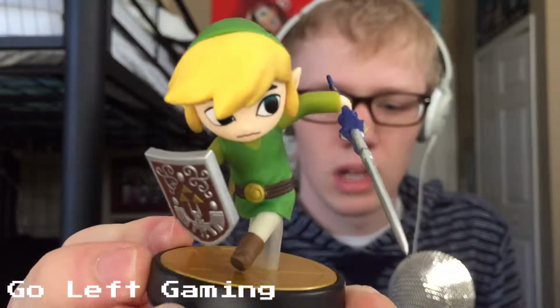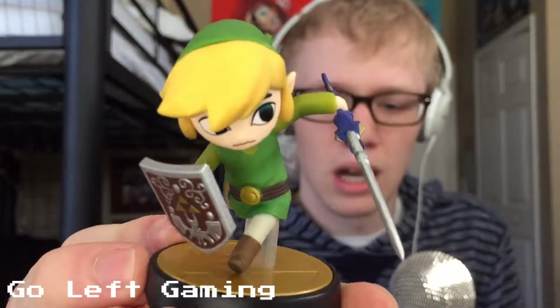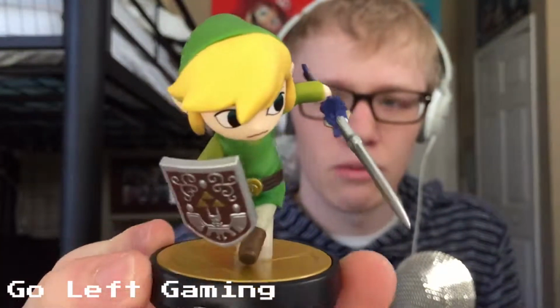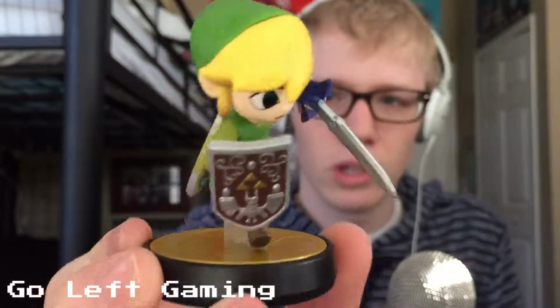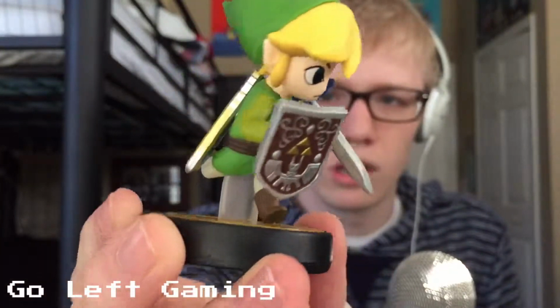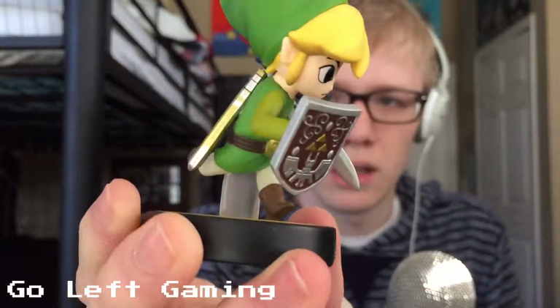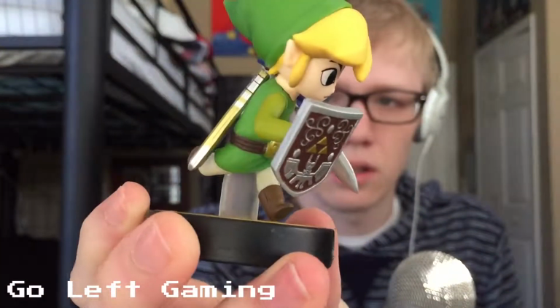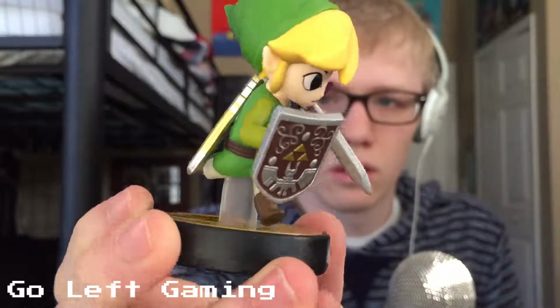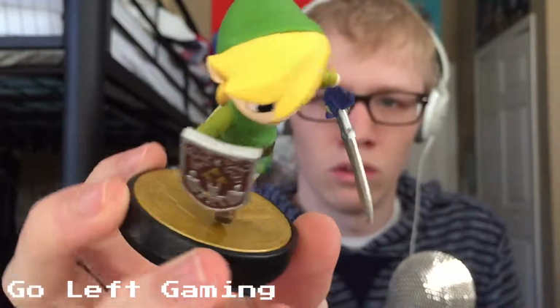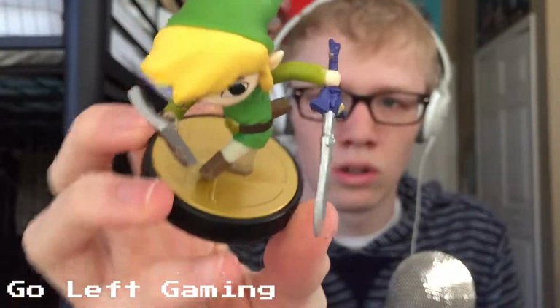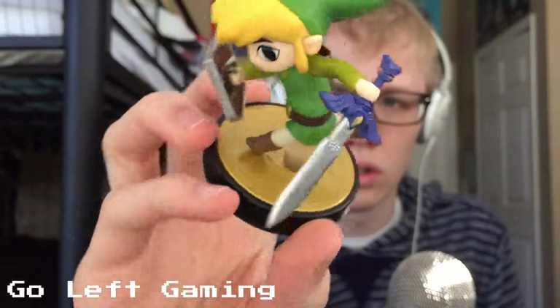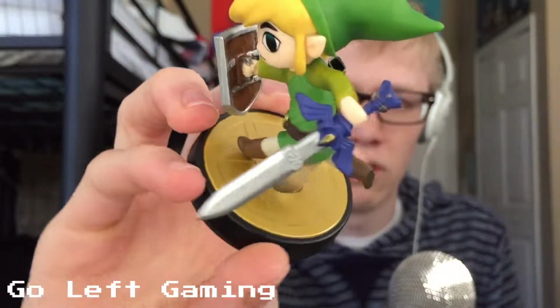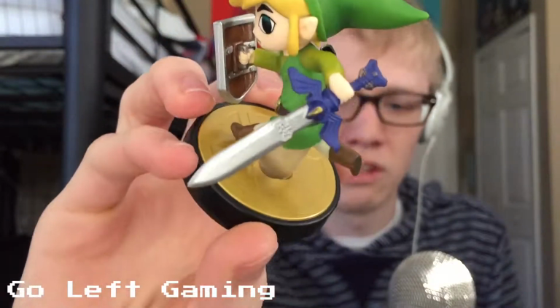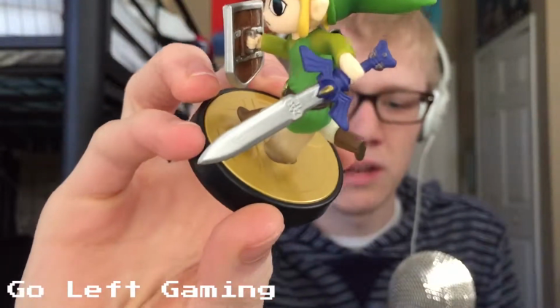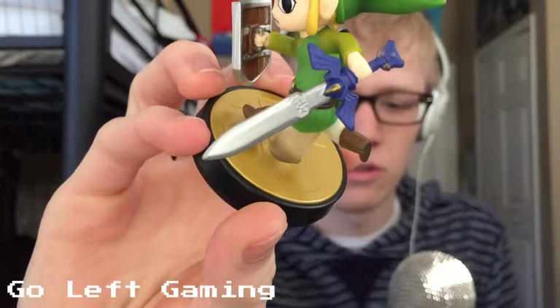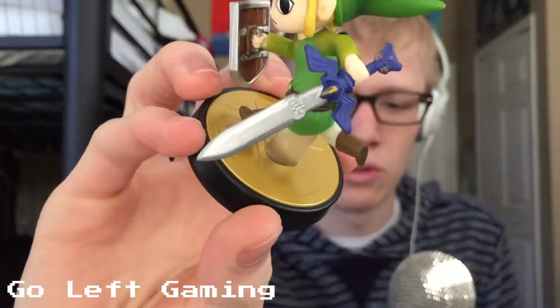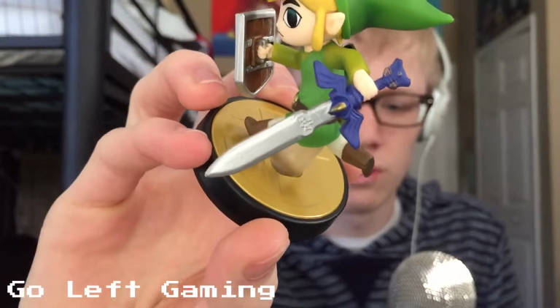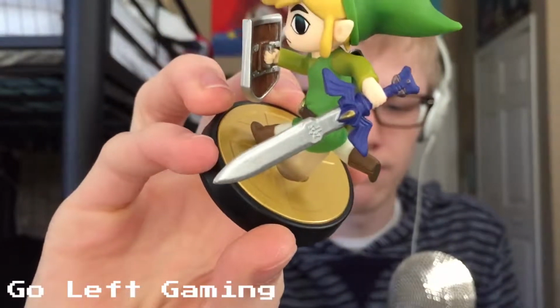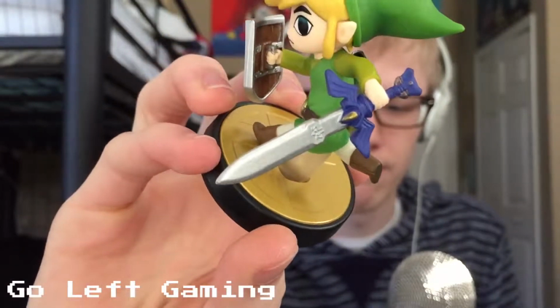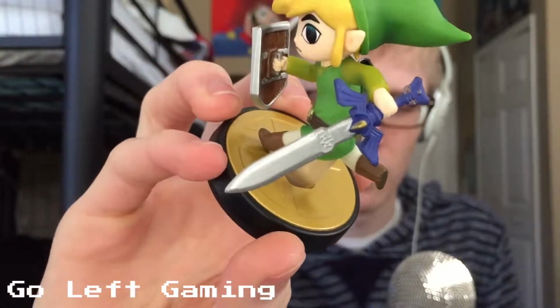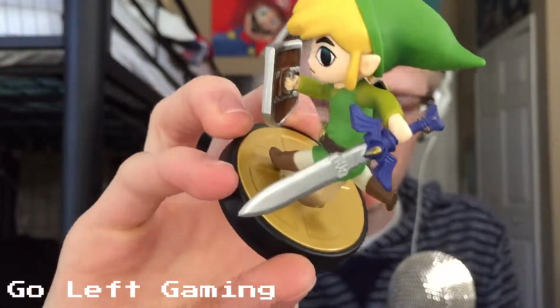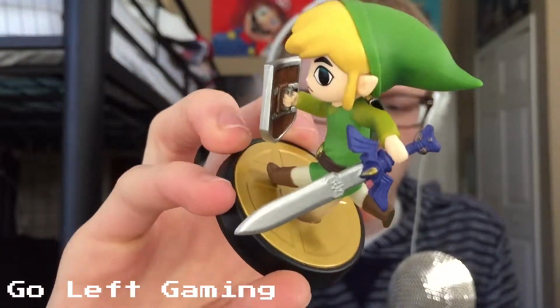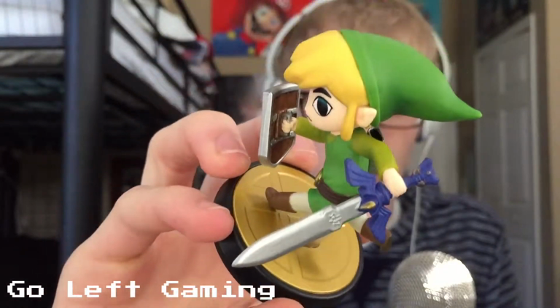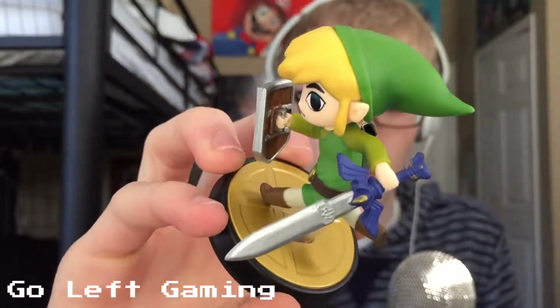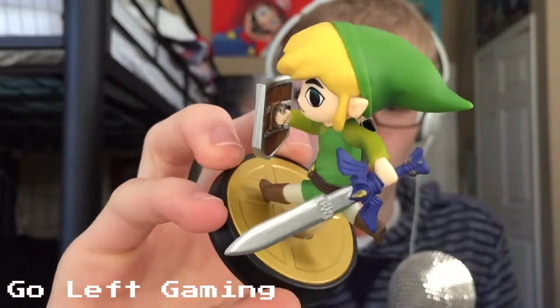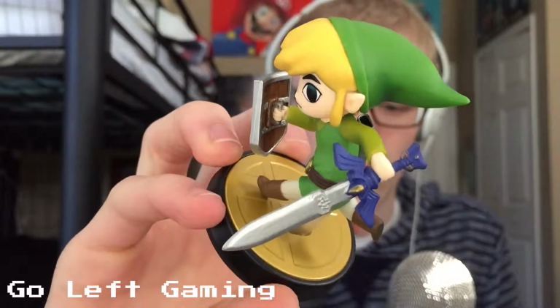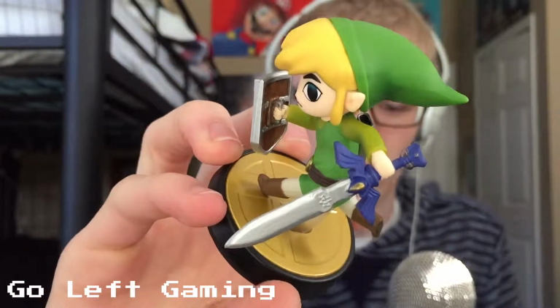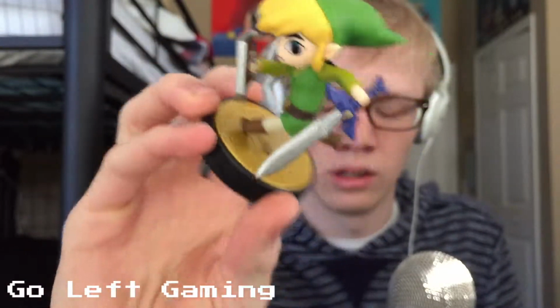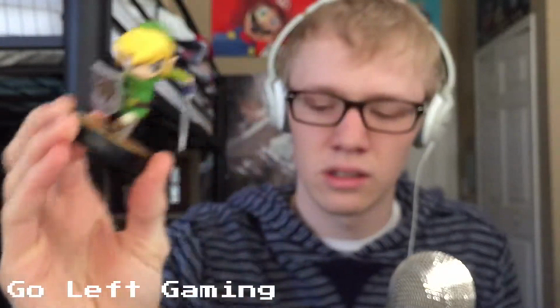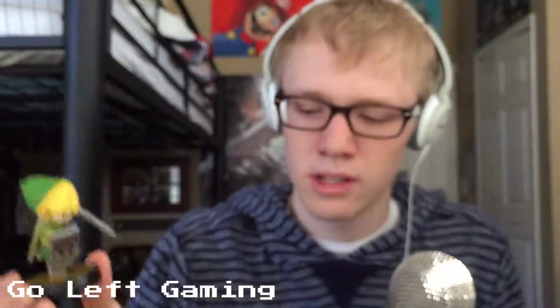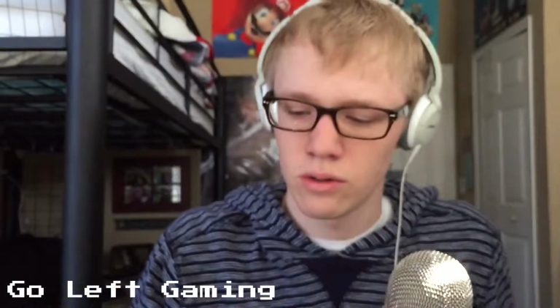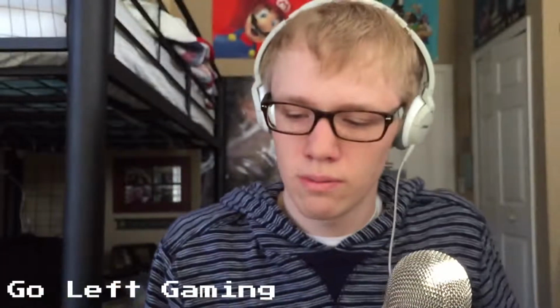I really like the look of his Master Sword compared to Link's Master Sword.